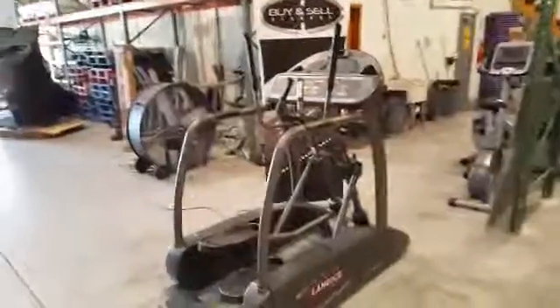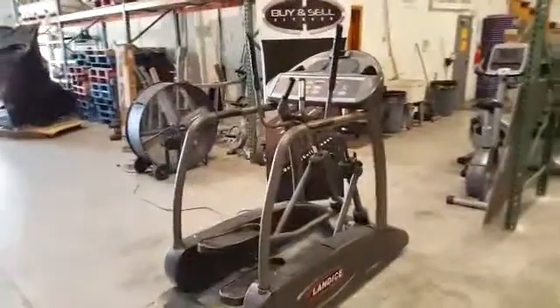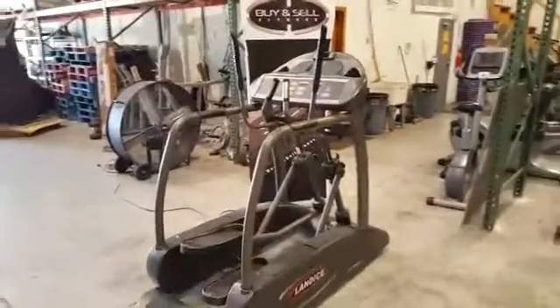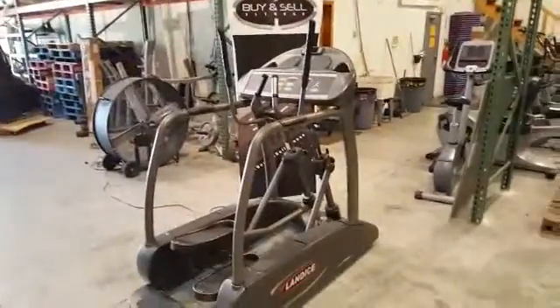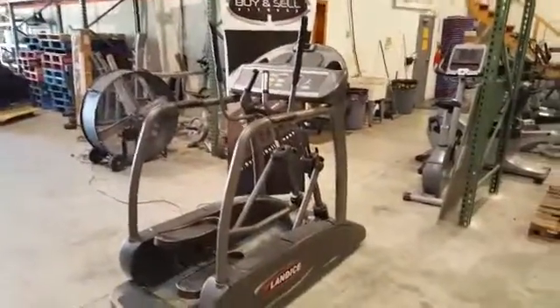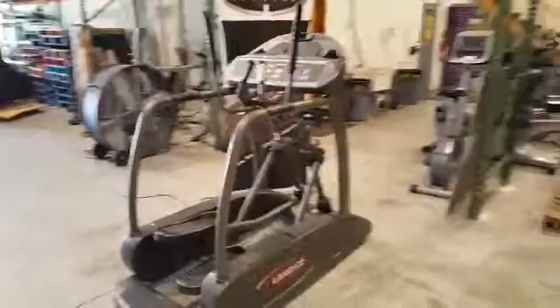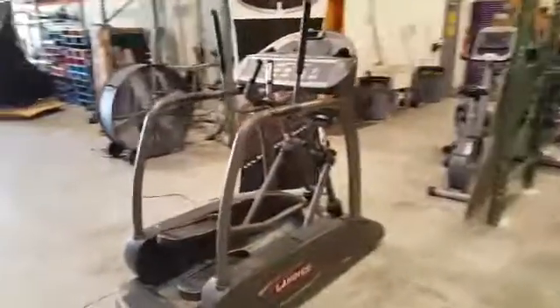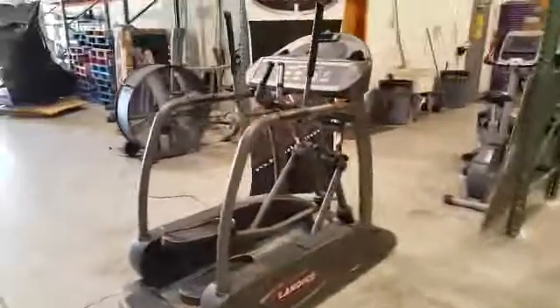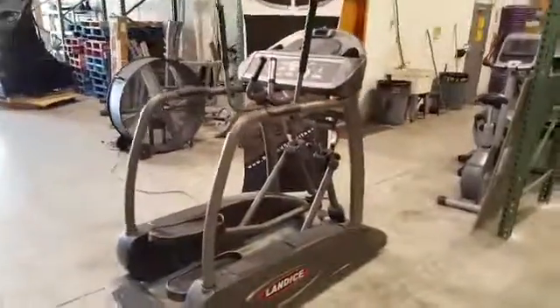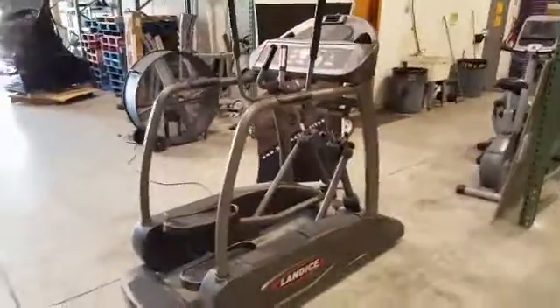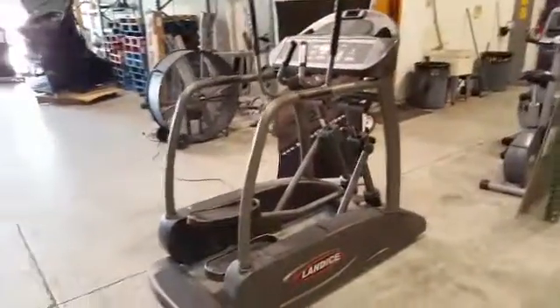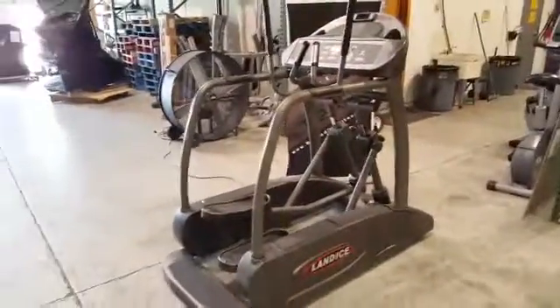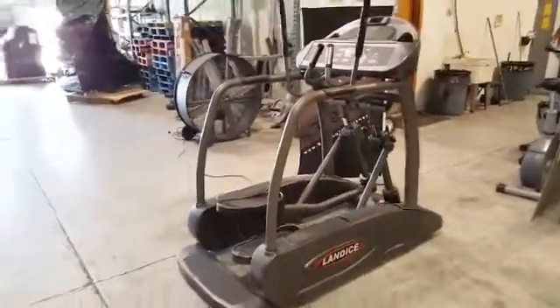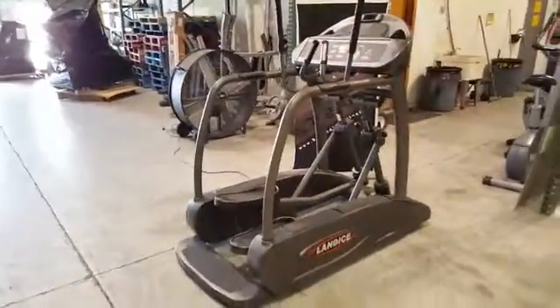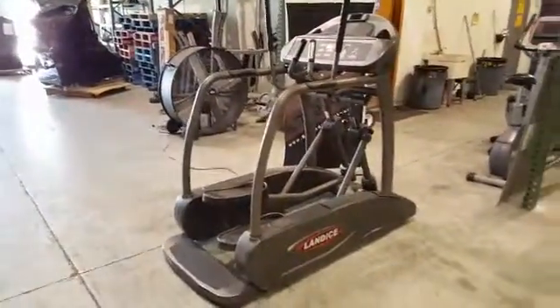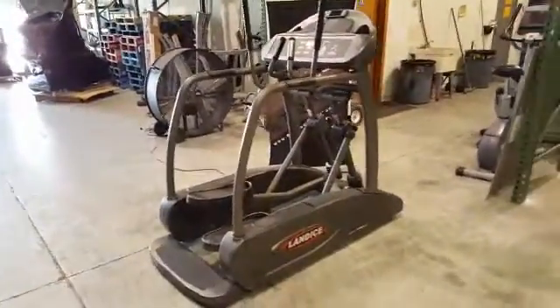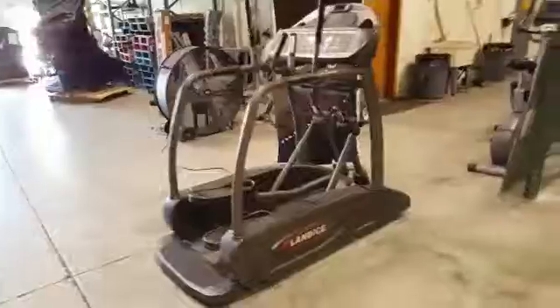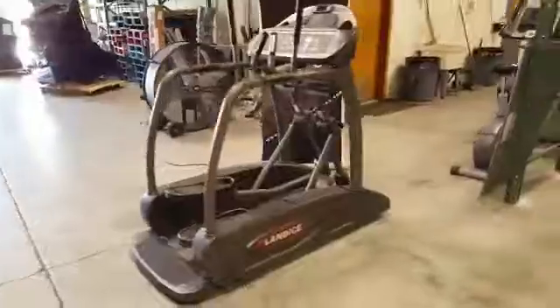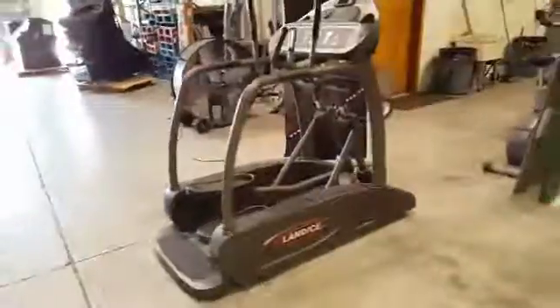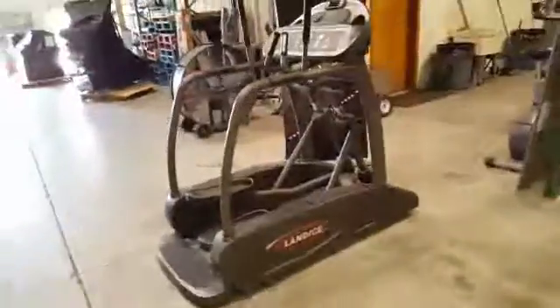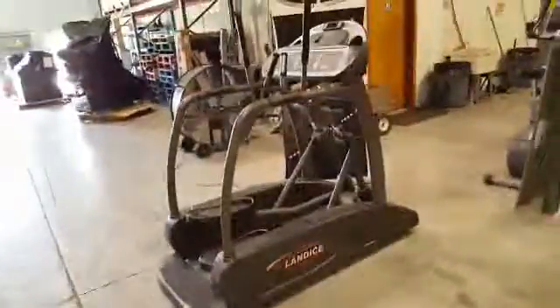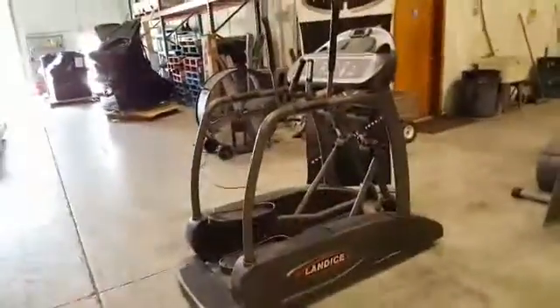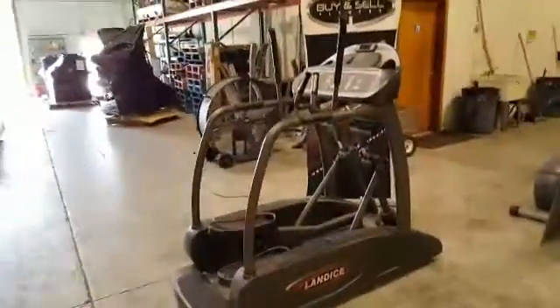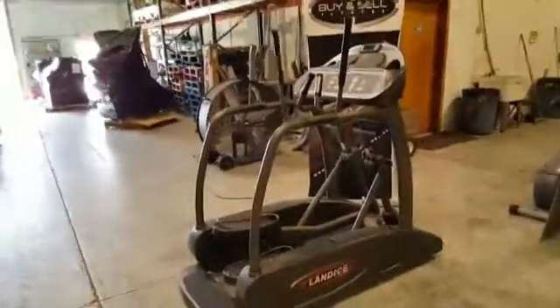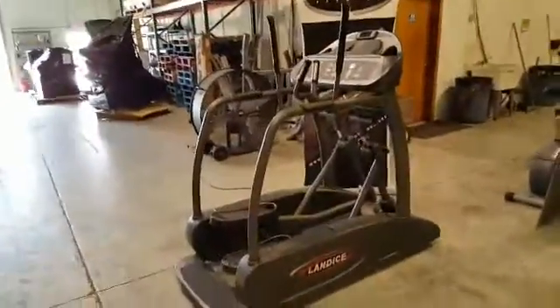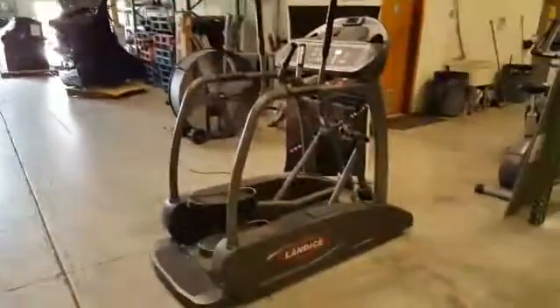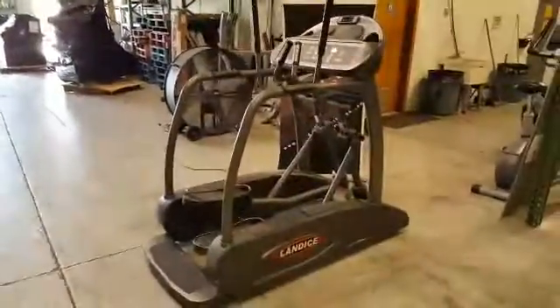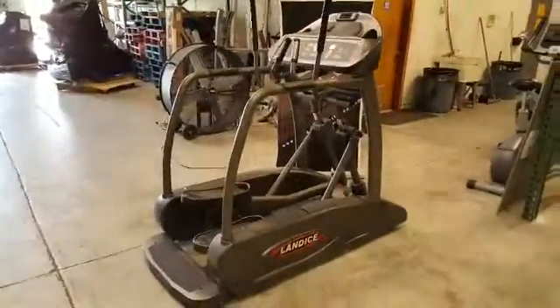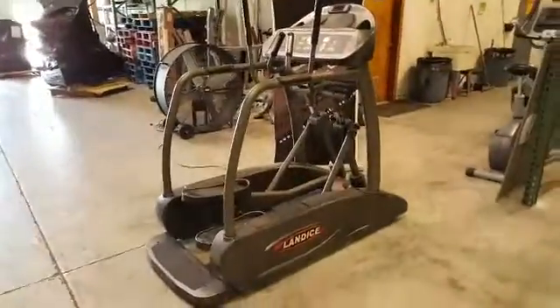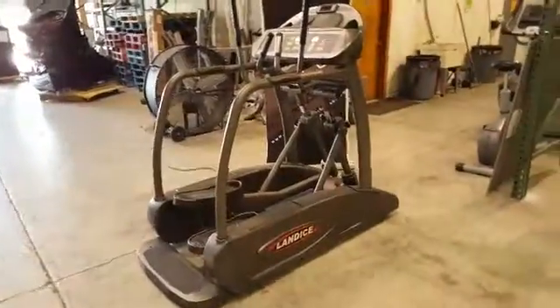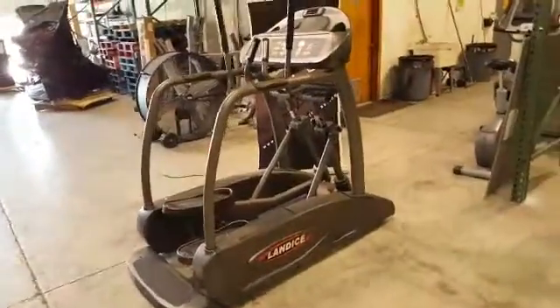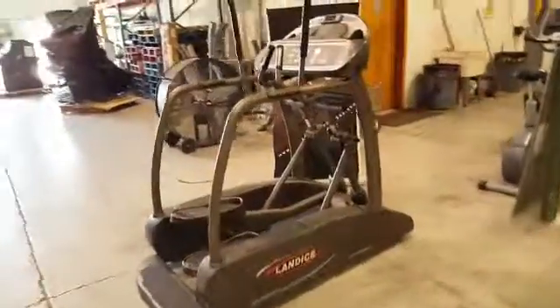Hello eBay member GroobieLaurie24. This is Oliver with Buy and Sell Fitness, and as promised in our ad, we will show you a video of your piece.